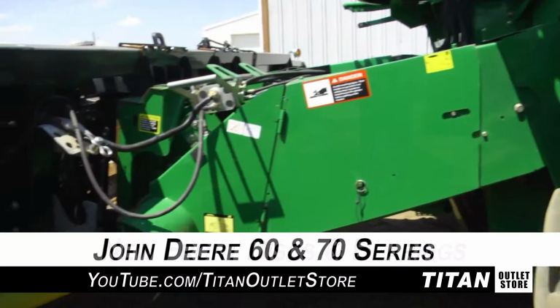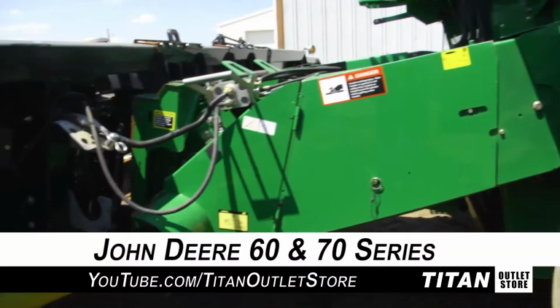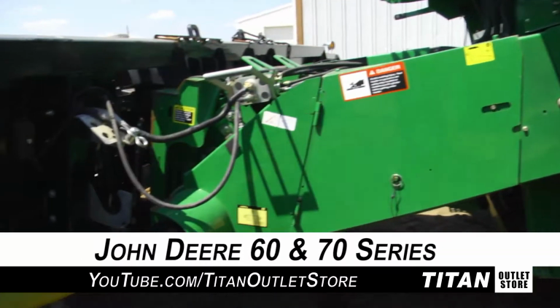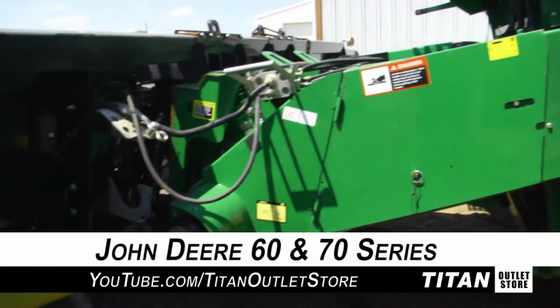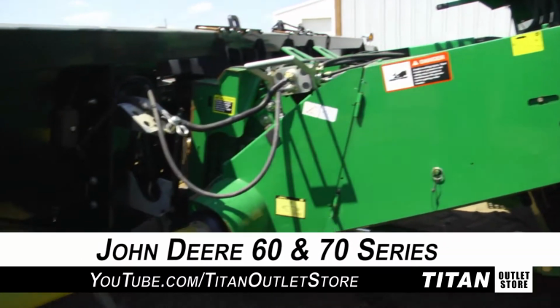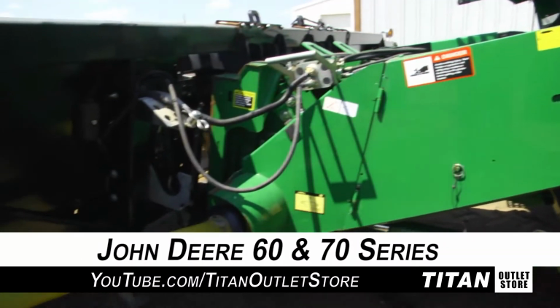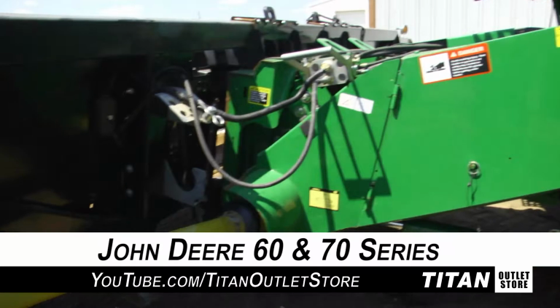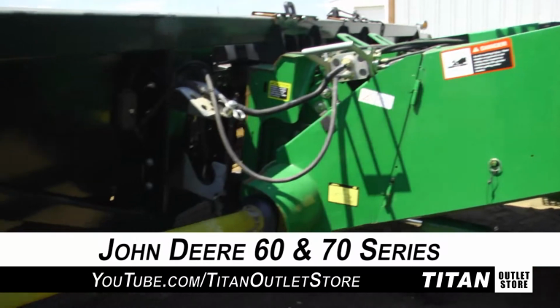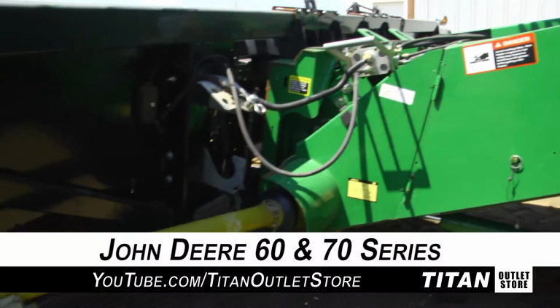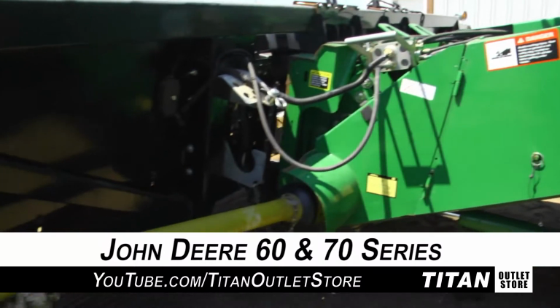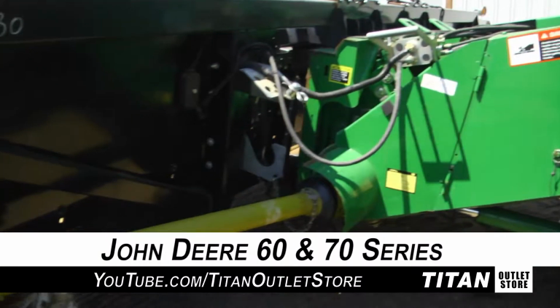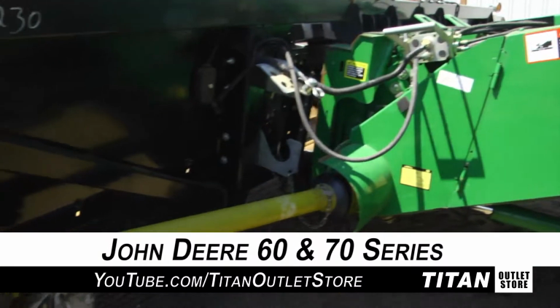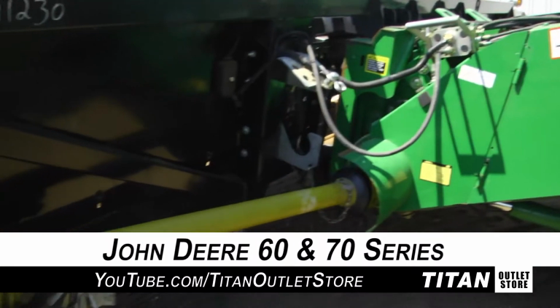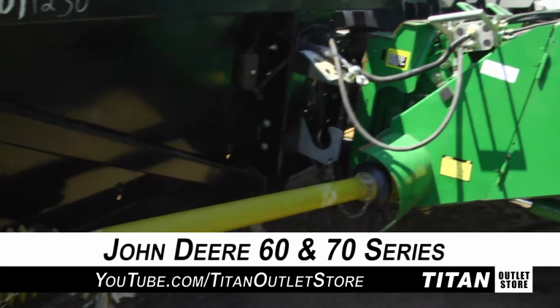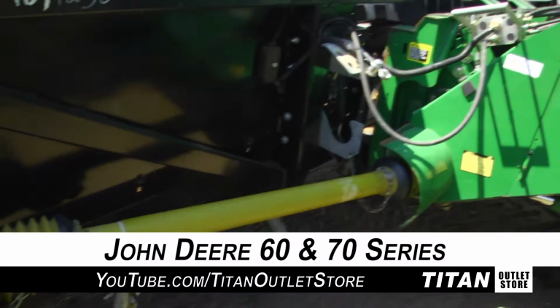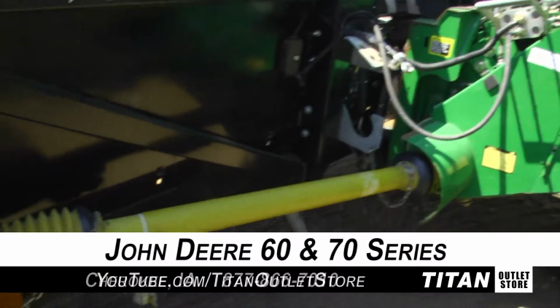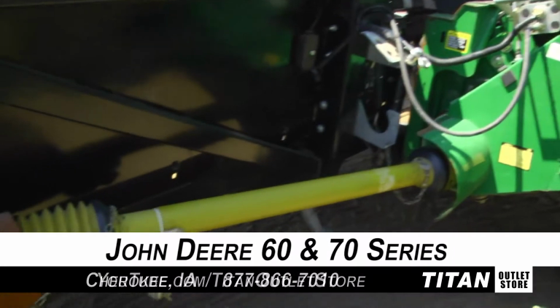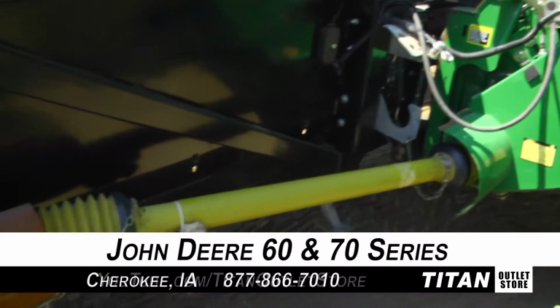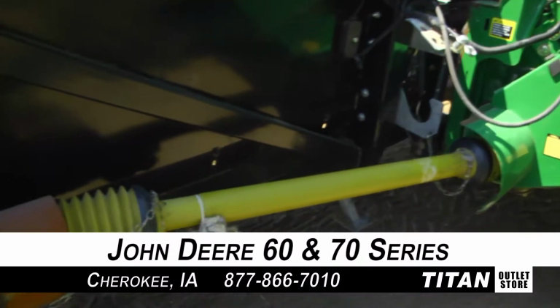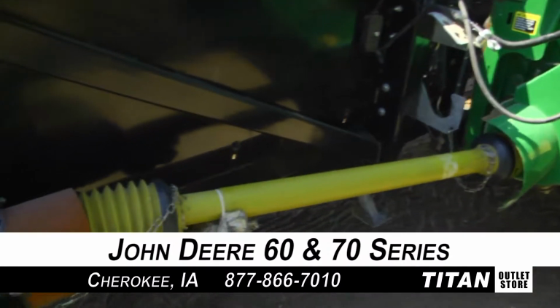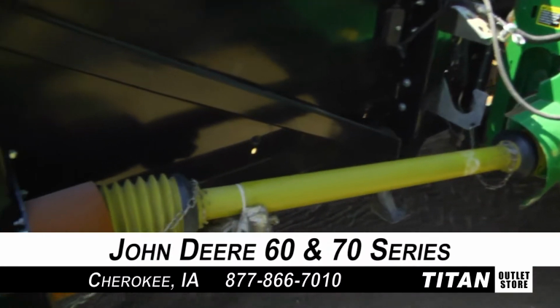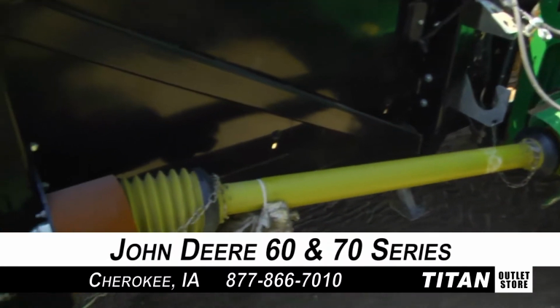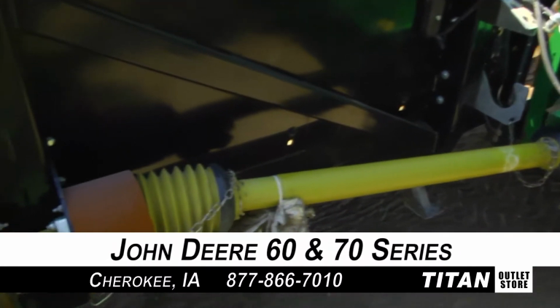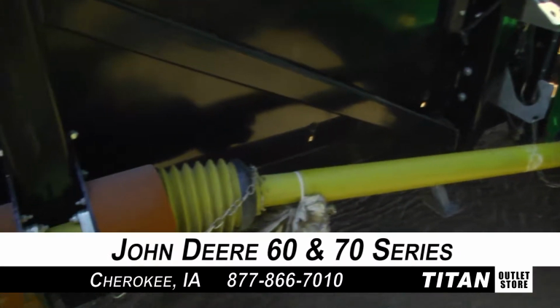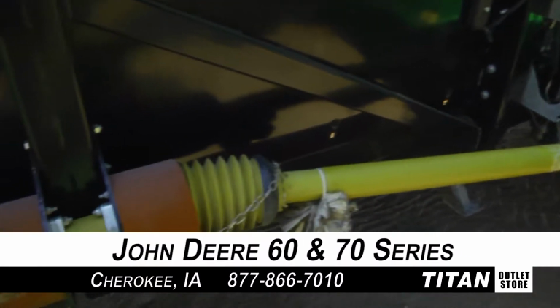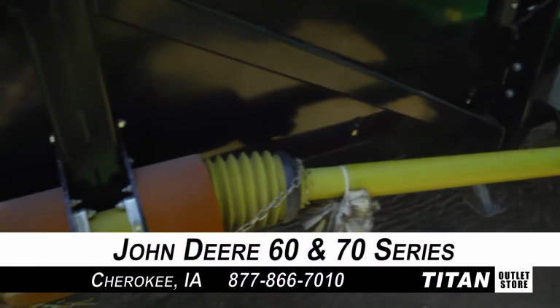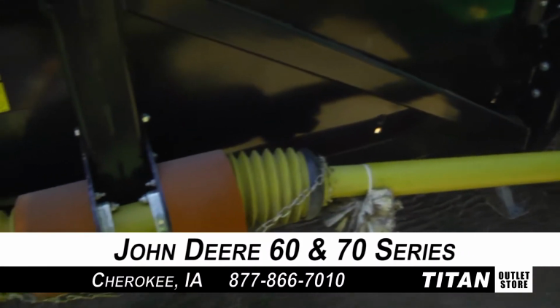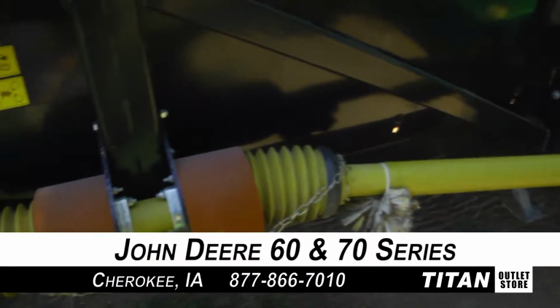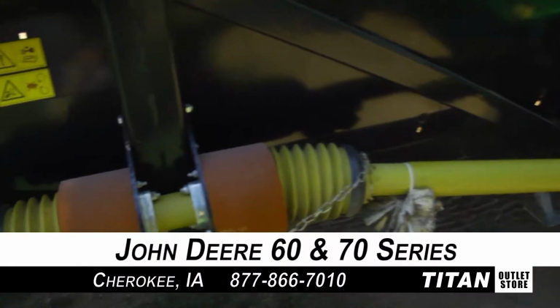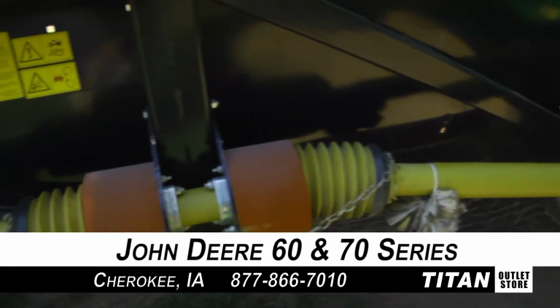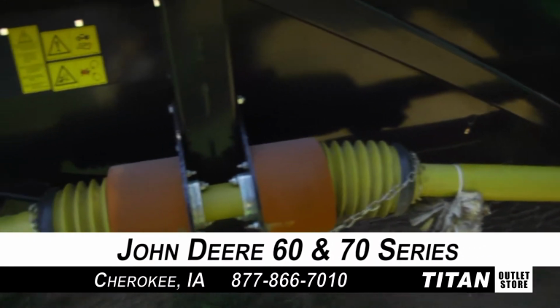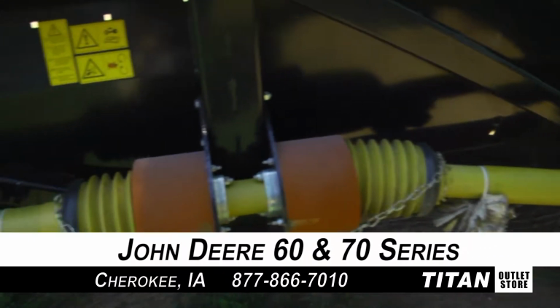This RD-1230 will fit John Deere 60 and 70 series combines.